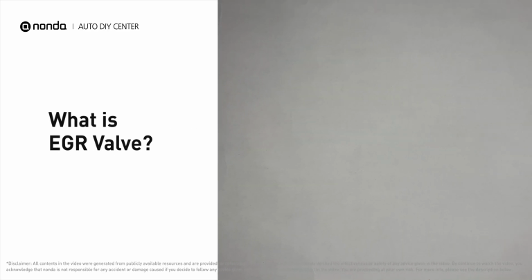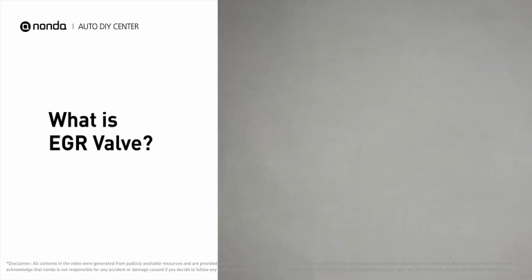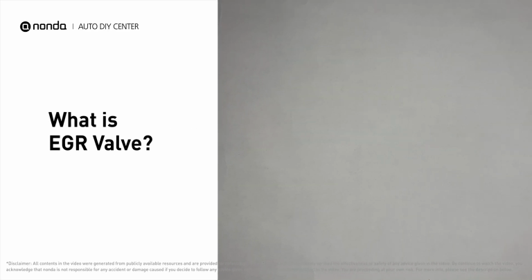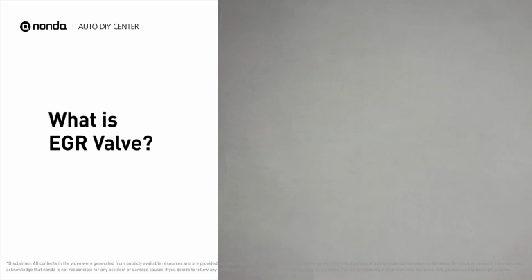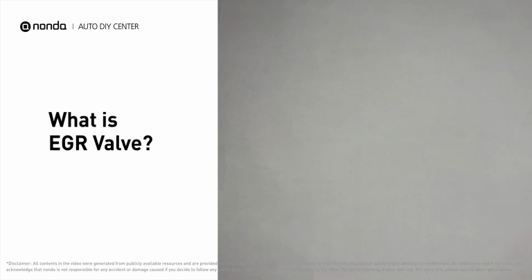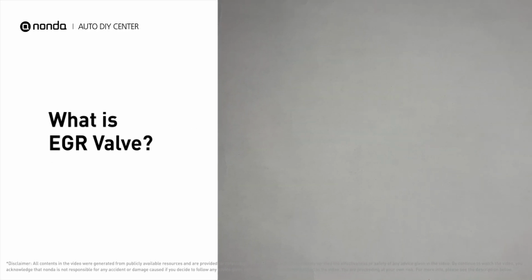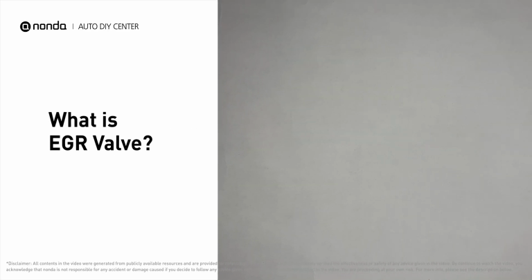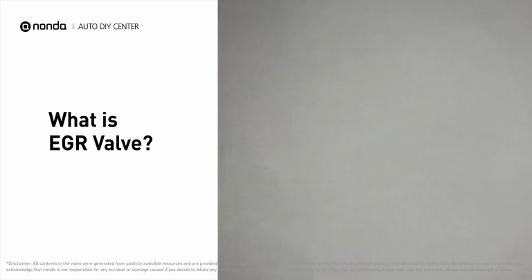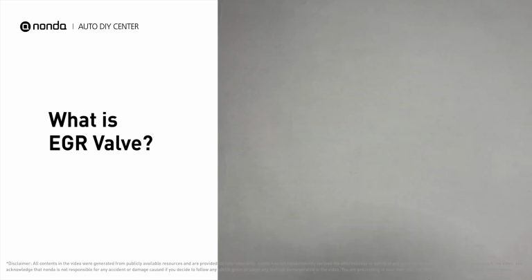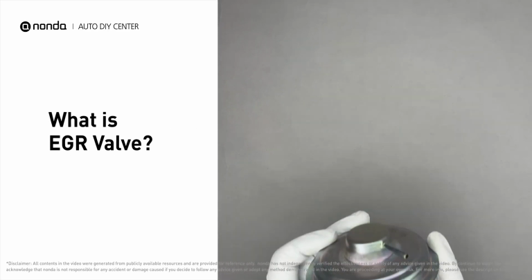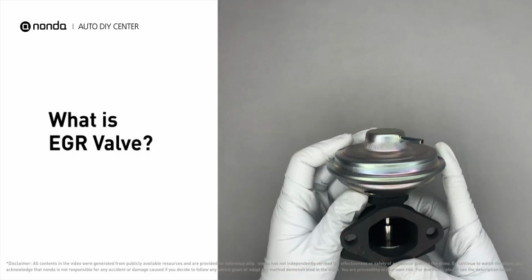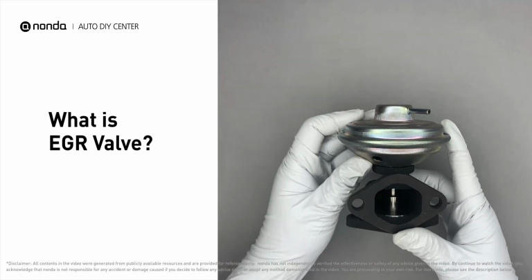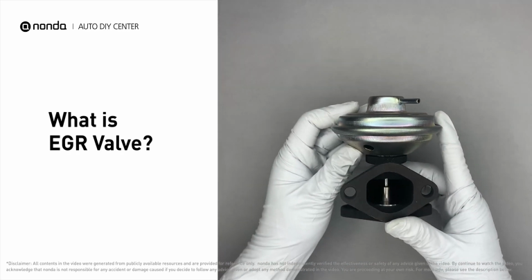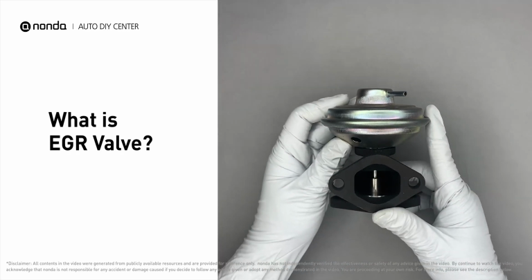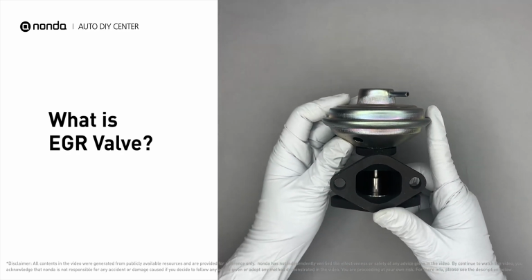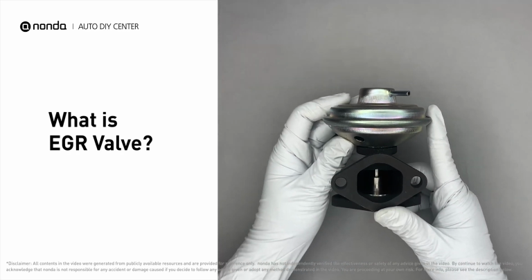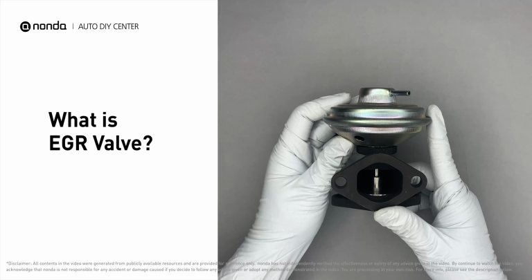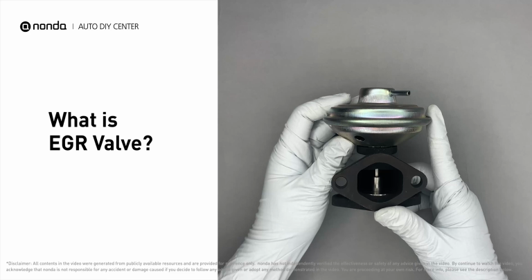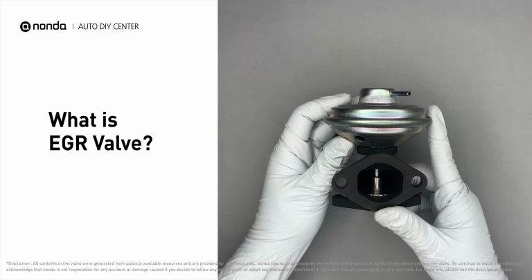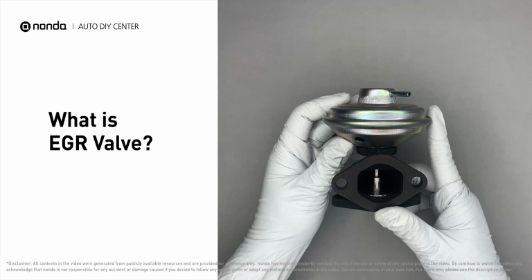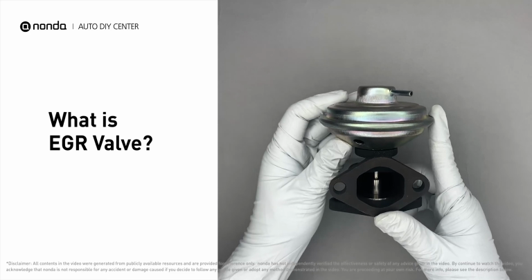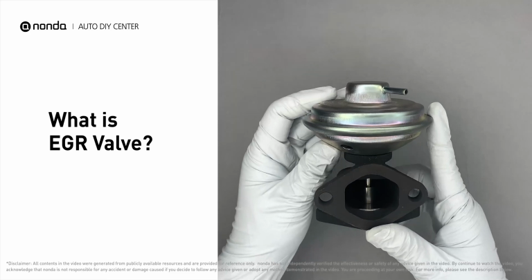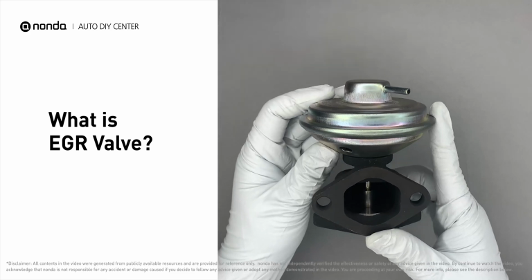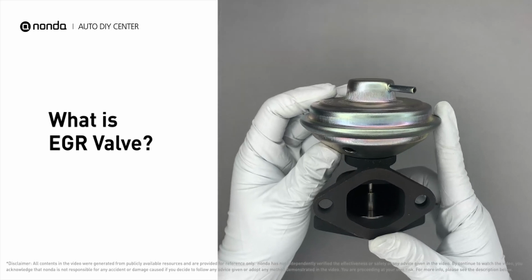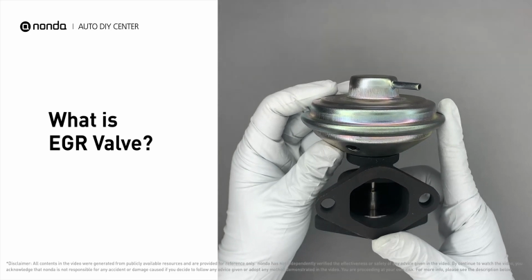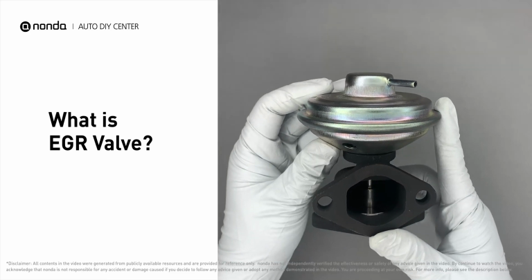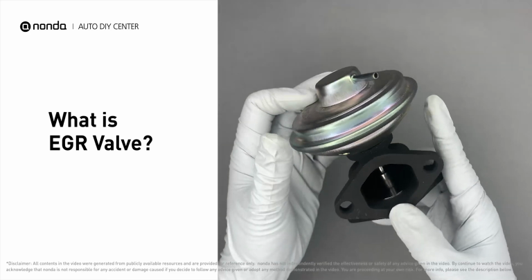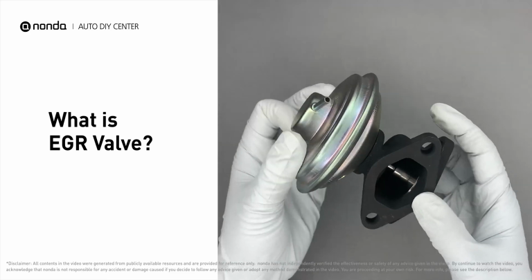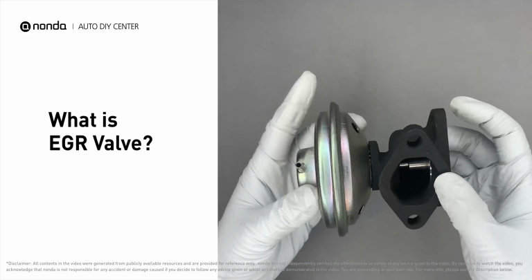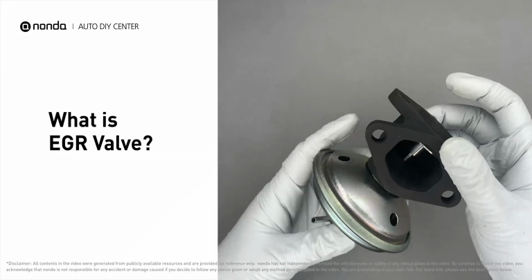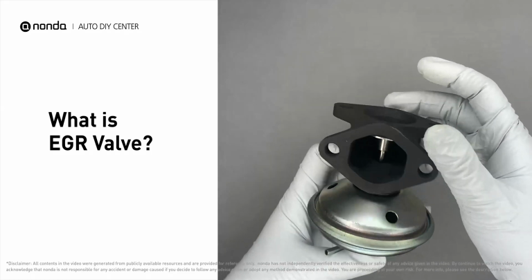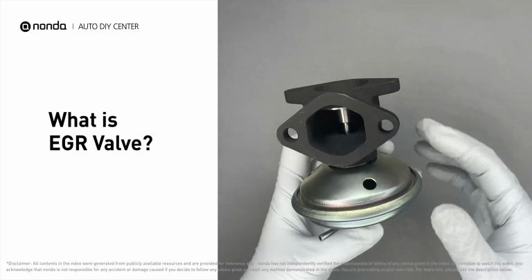The EGR valve, or exhaust gas recirculation valve, is used to control the flow of exhaust gas being recirculated depending on the engine load.